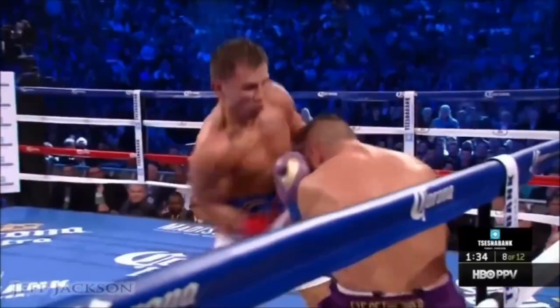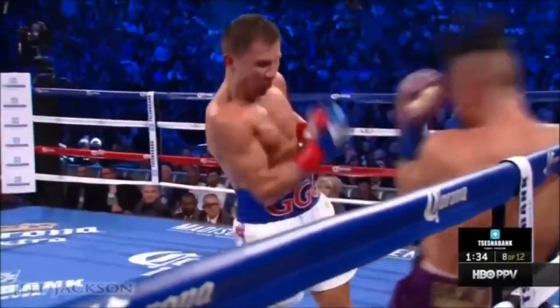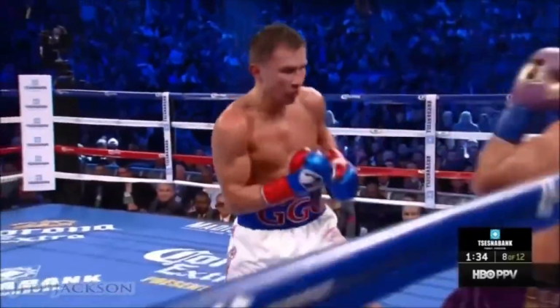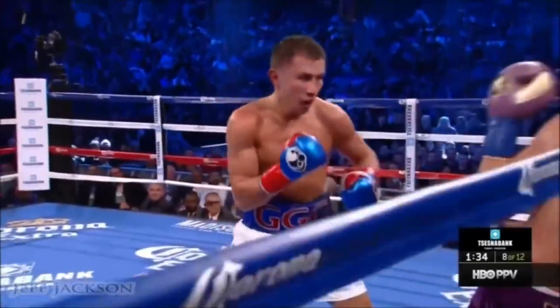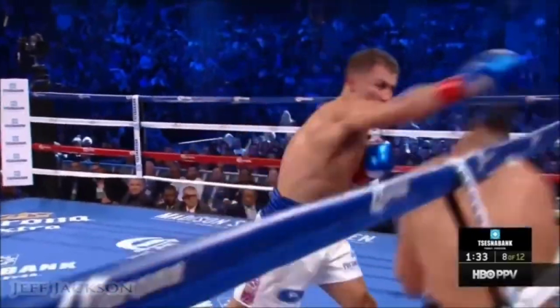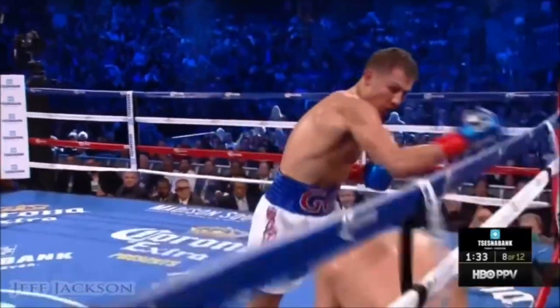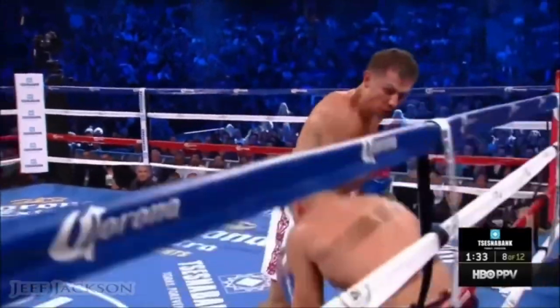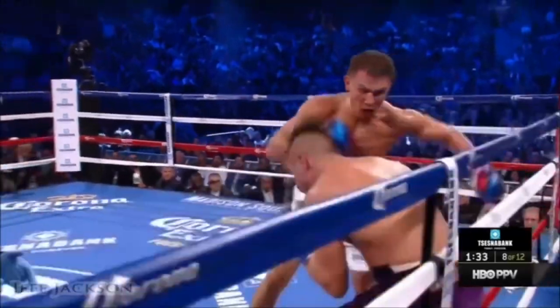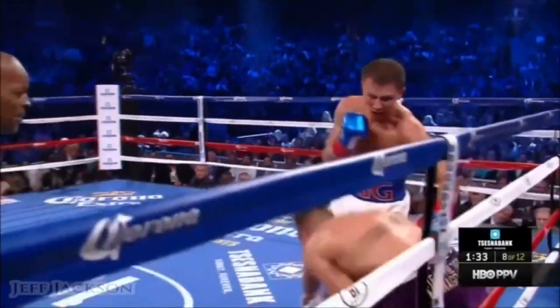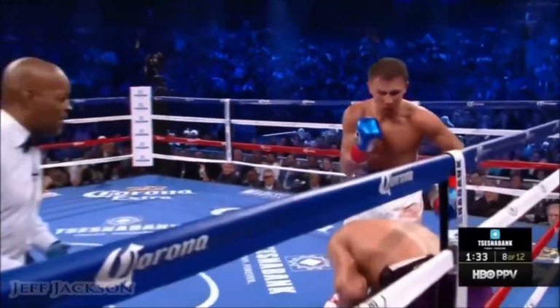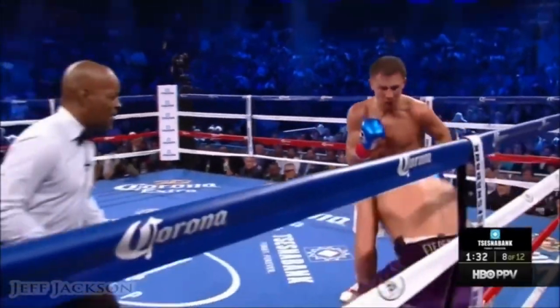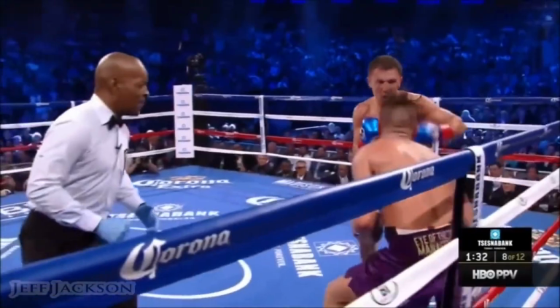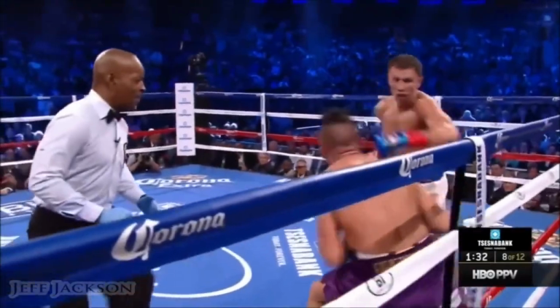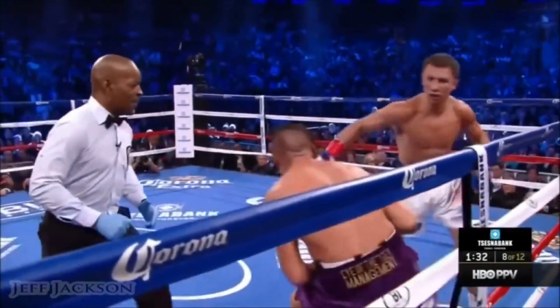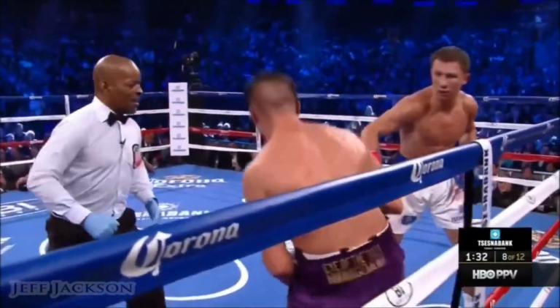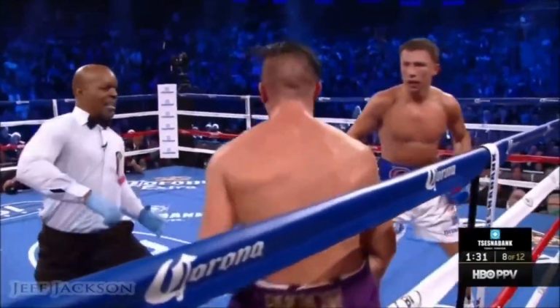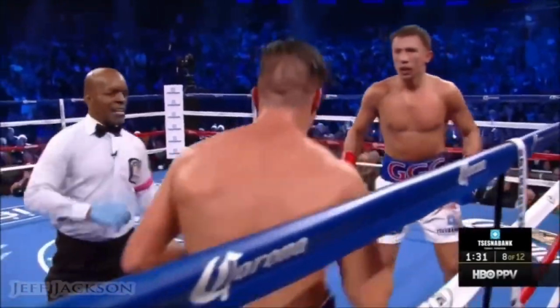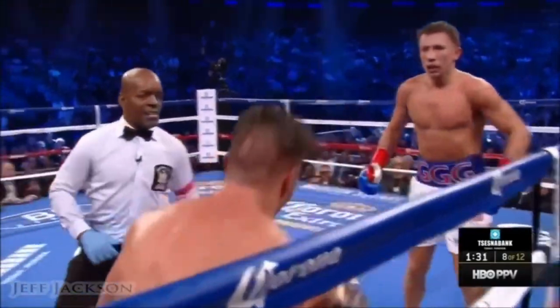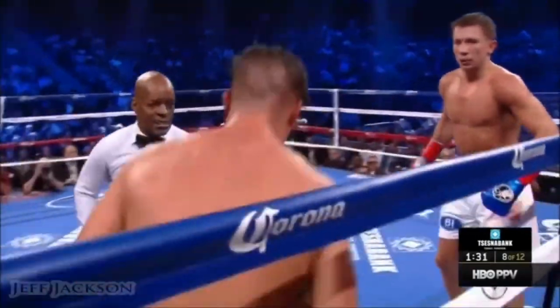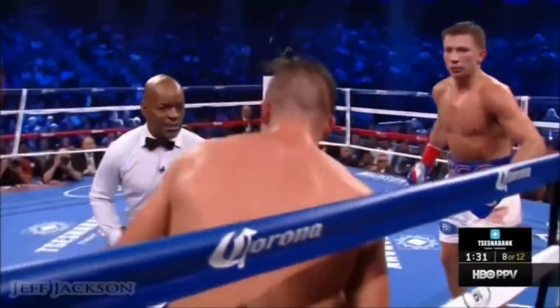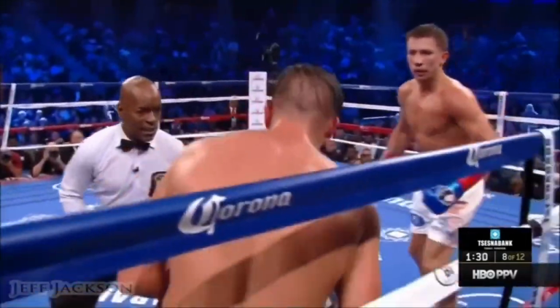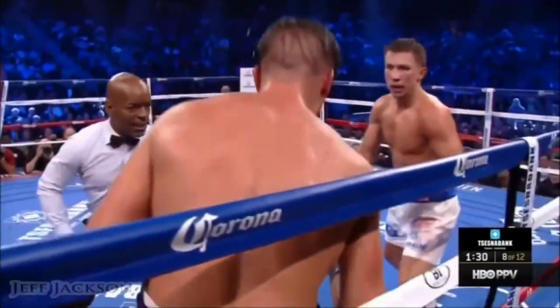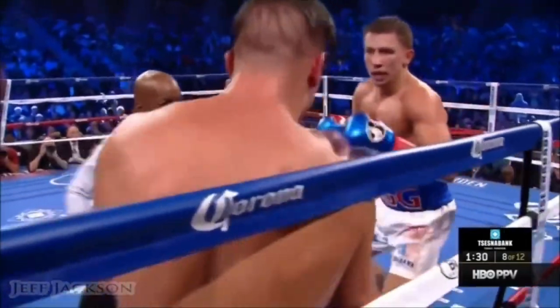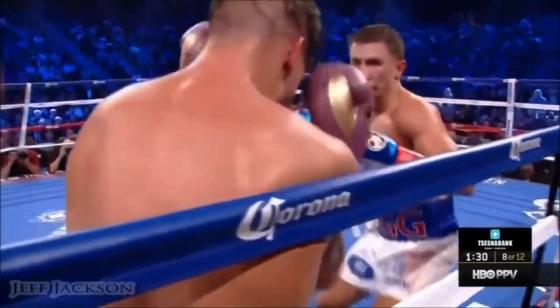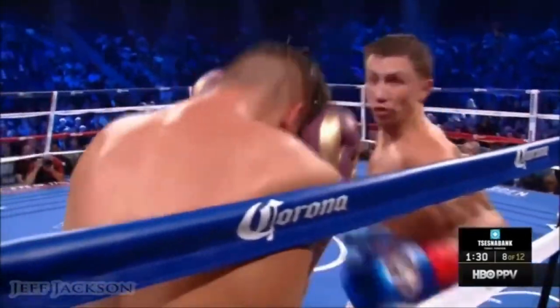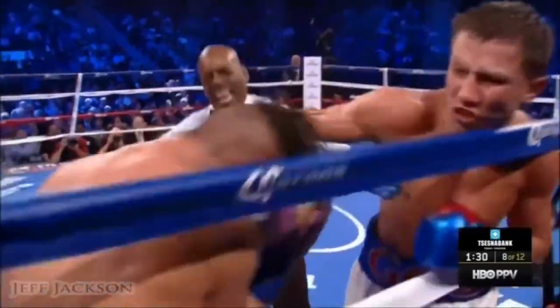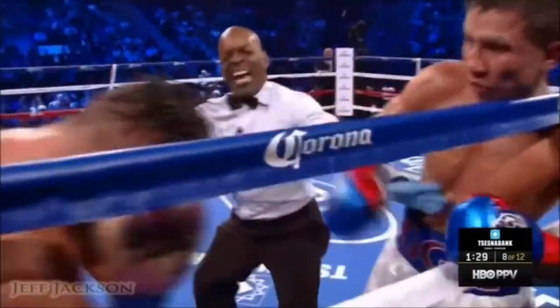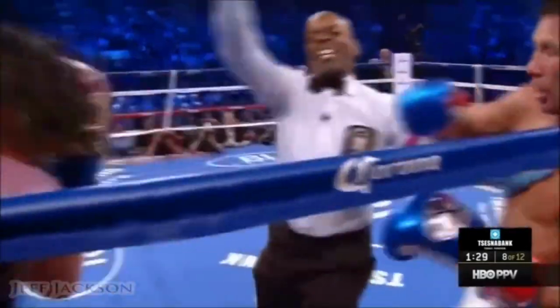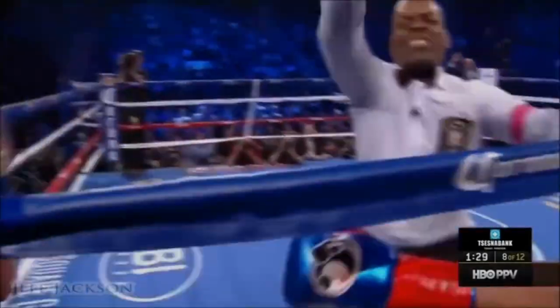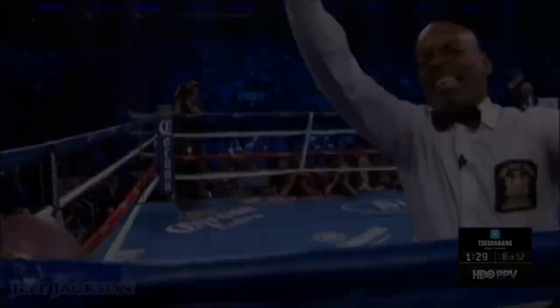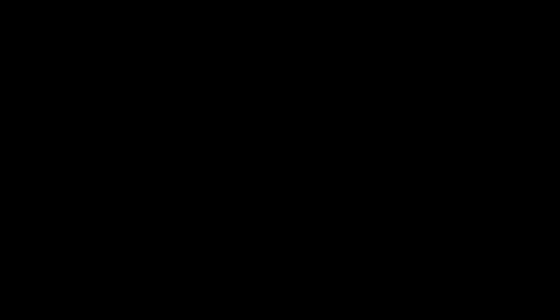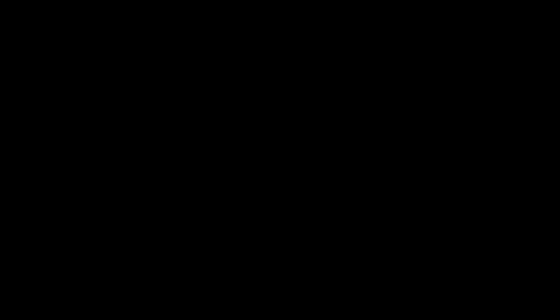Good right hand by Lemieux, but the uppercut drives him back into the ropes.